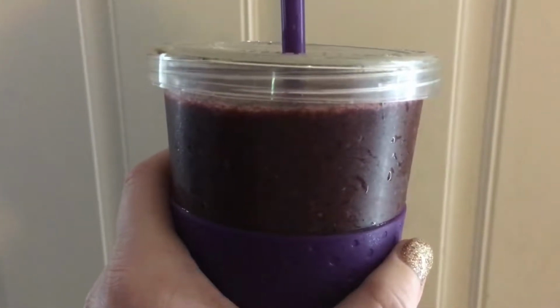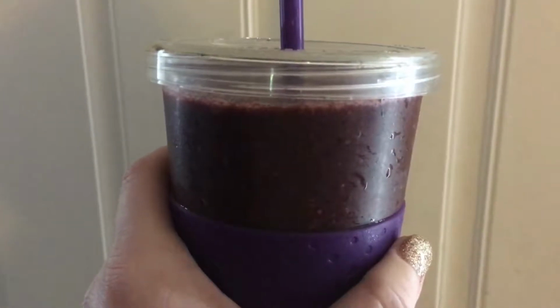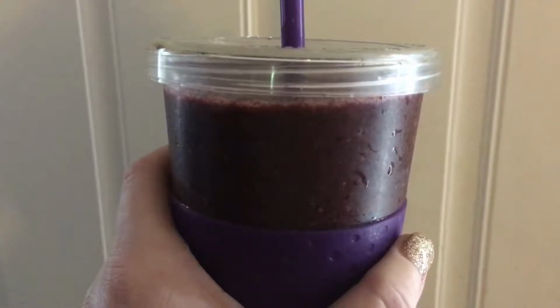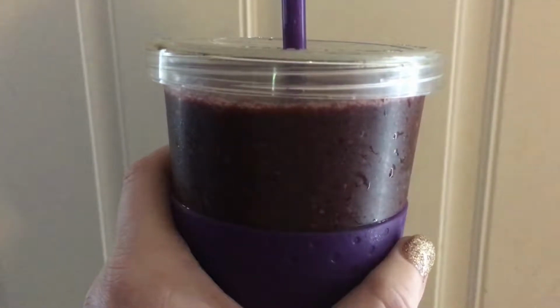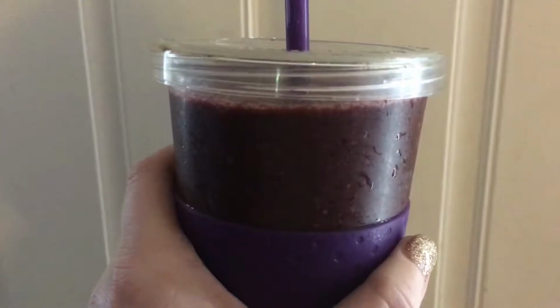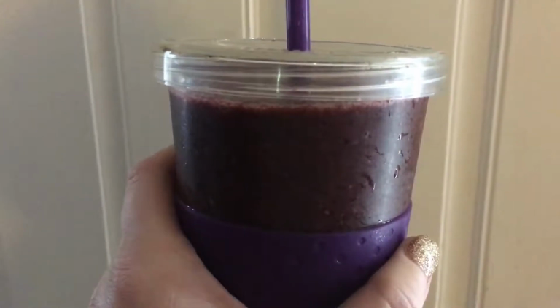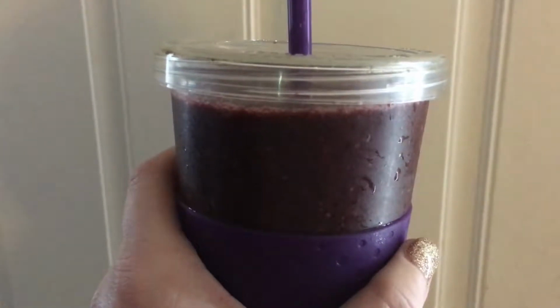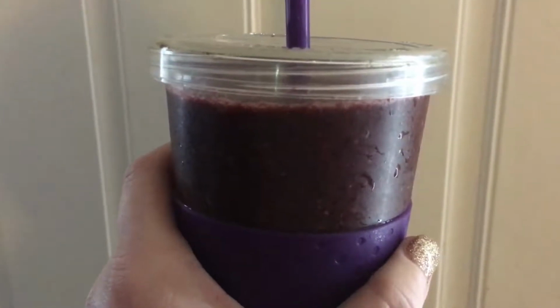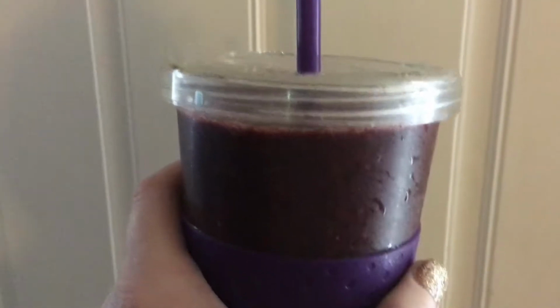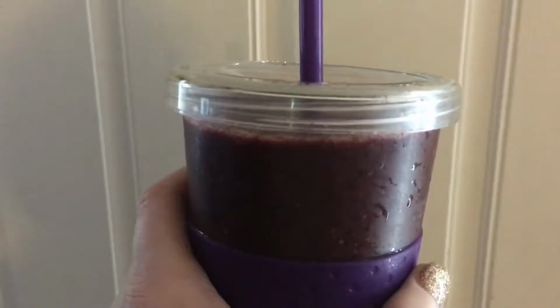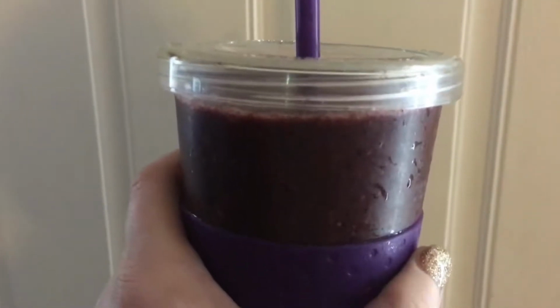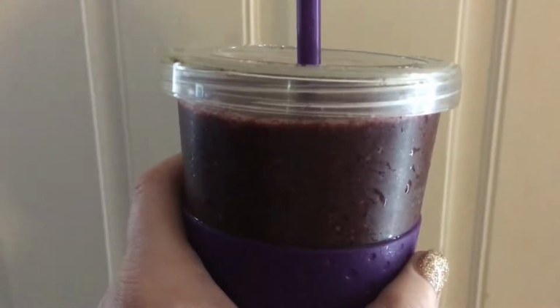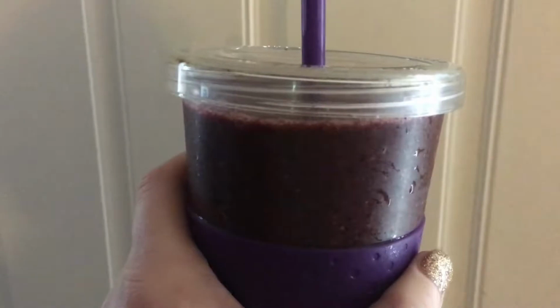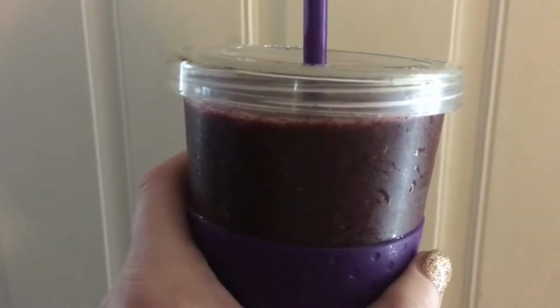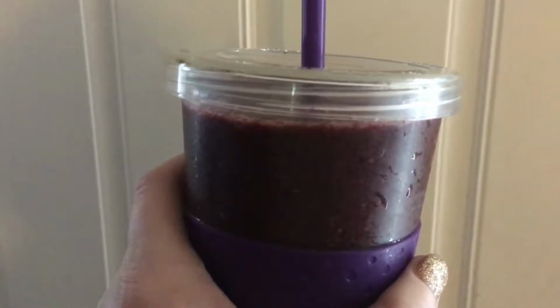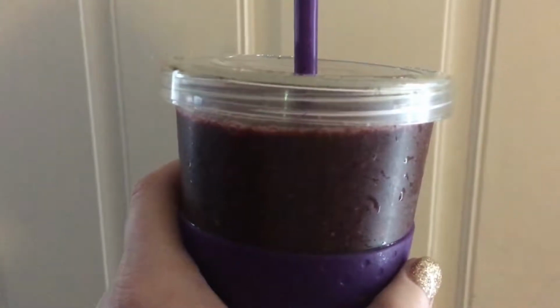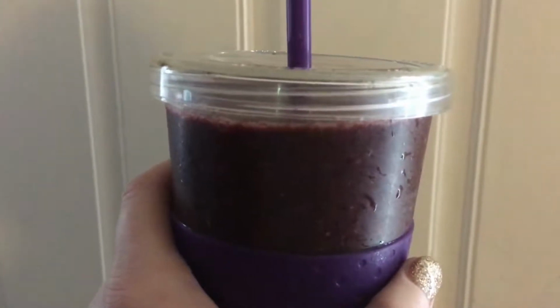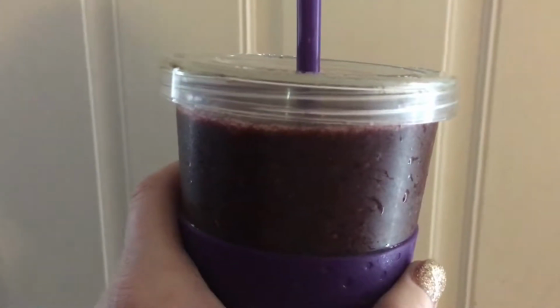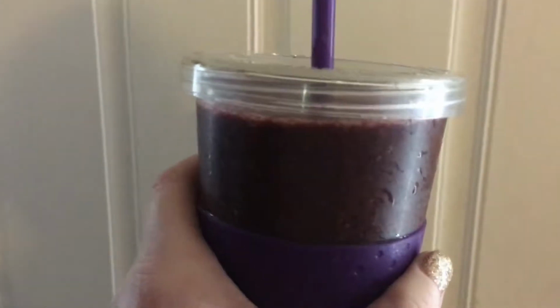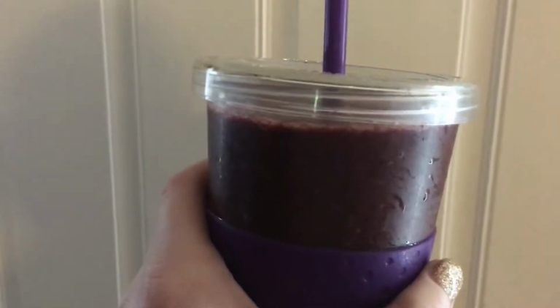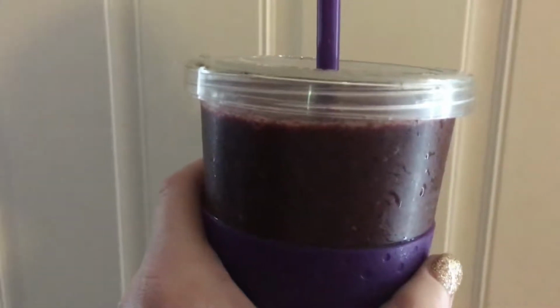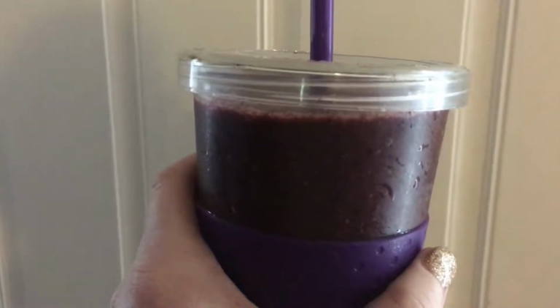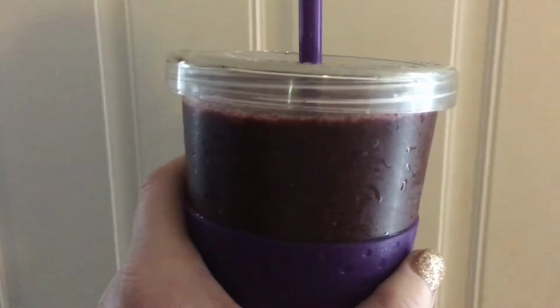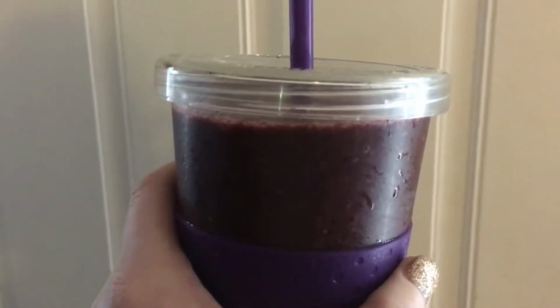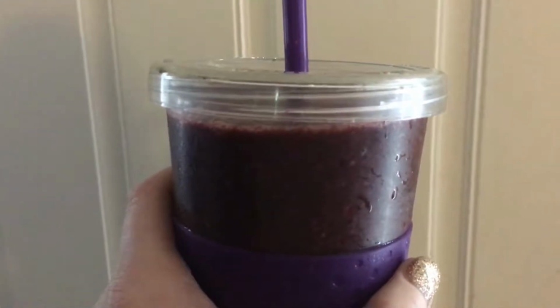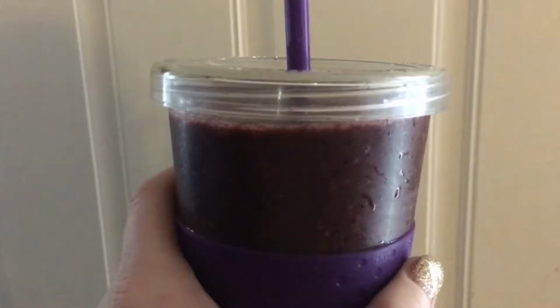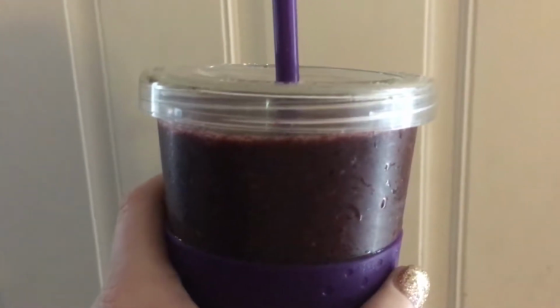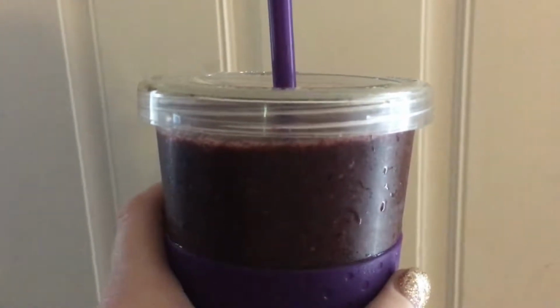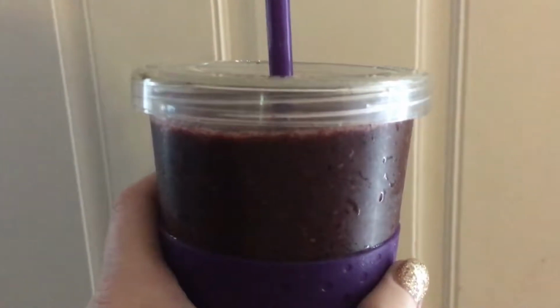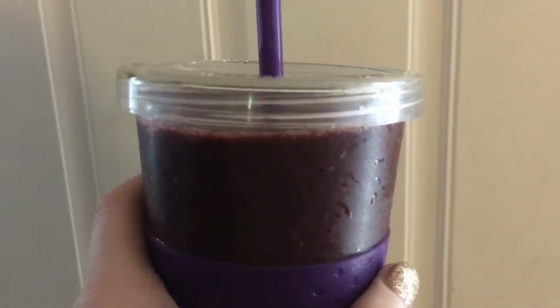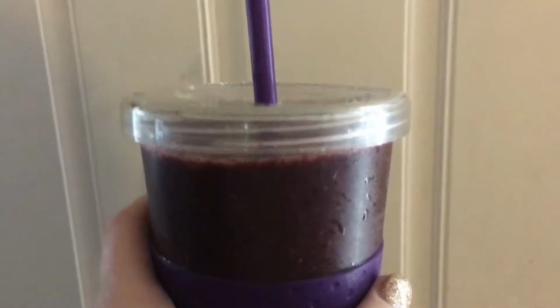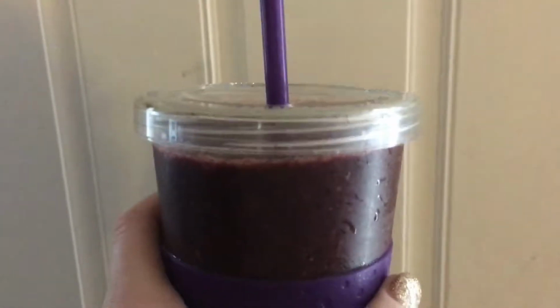We decided to forego the flax seeds this time because we're all out, but we're gonna be running to the store later and grabbing some more stuff for the next round of green smoothies.